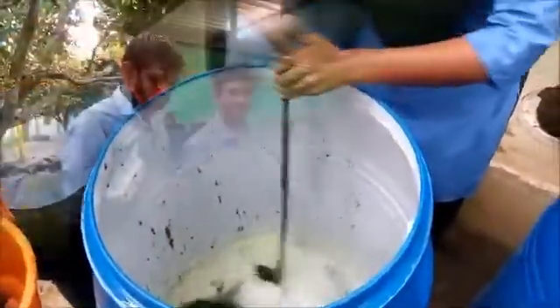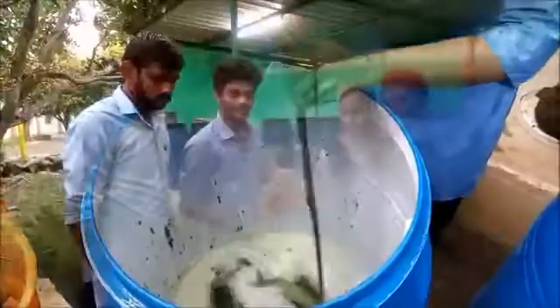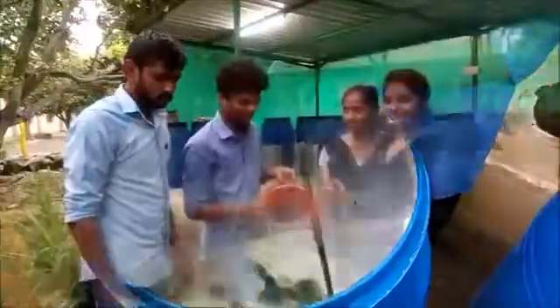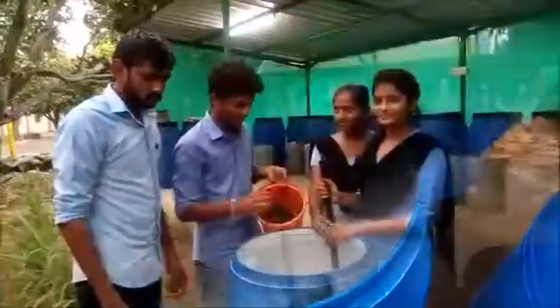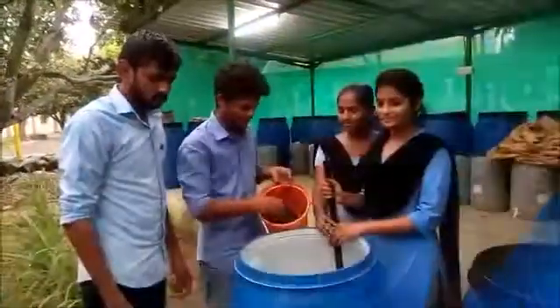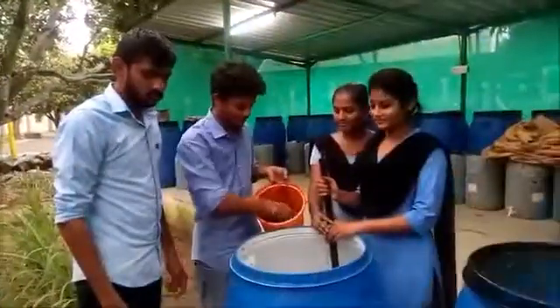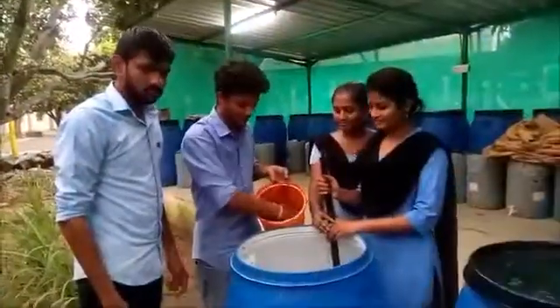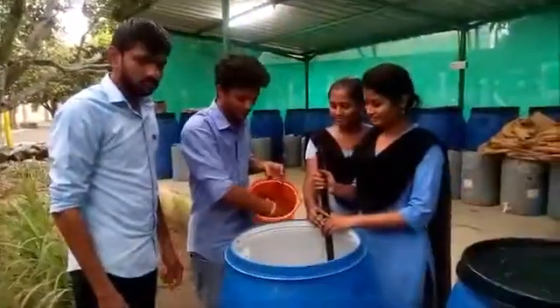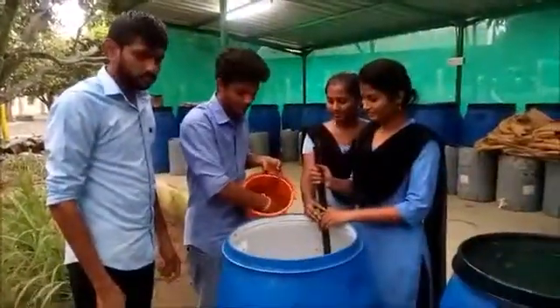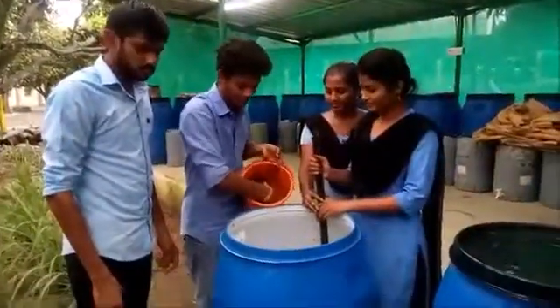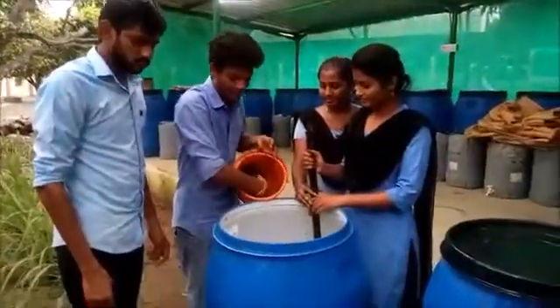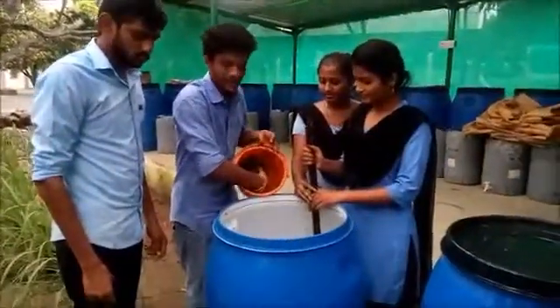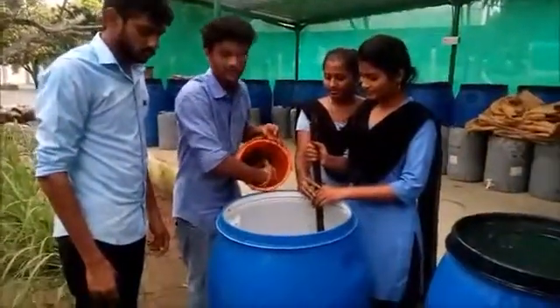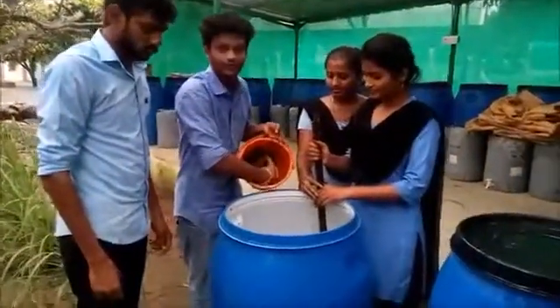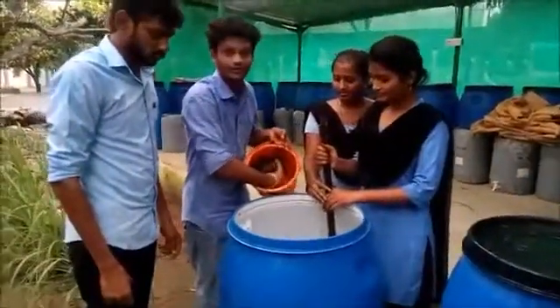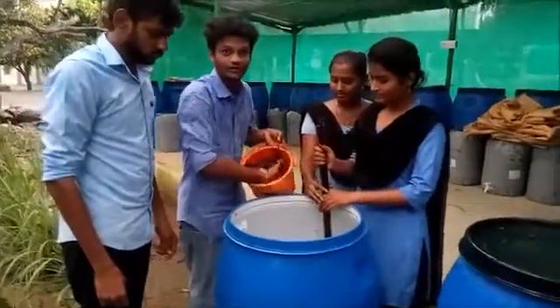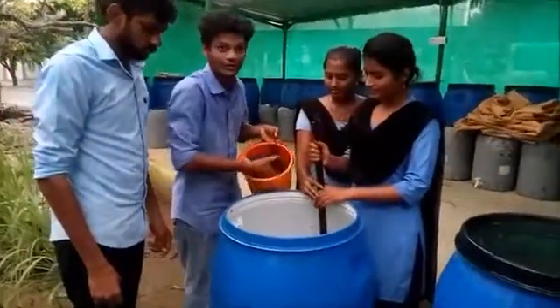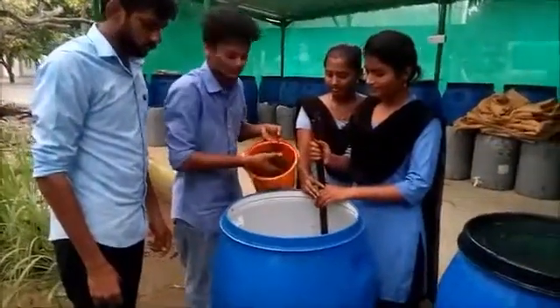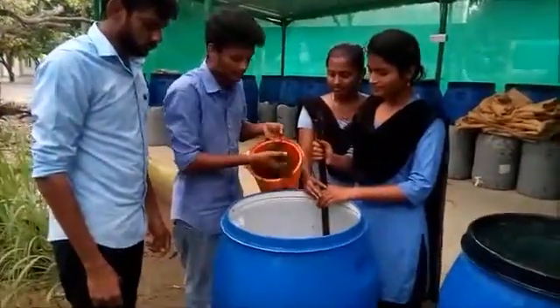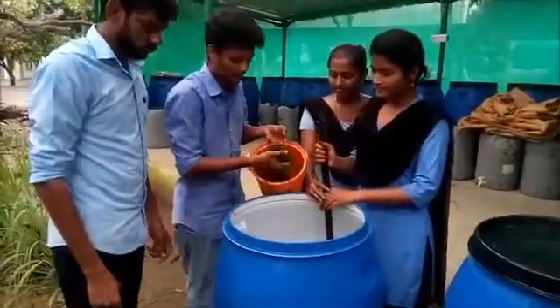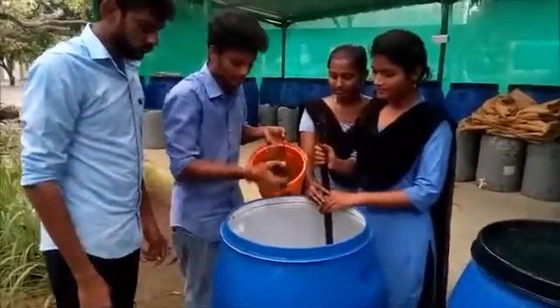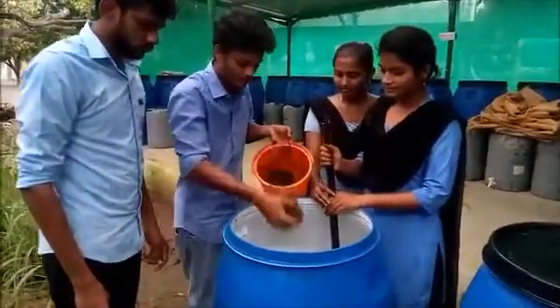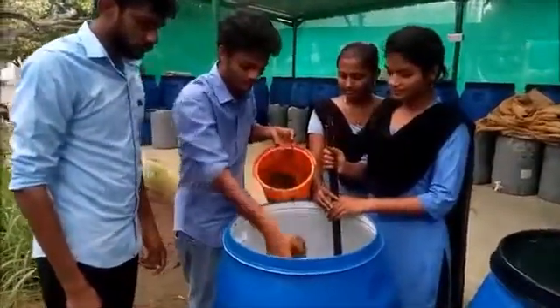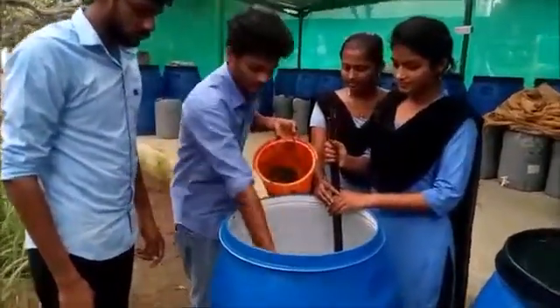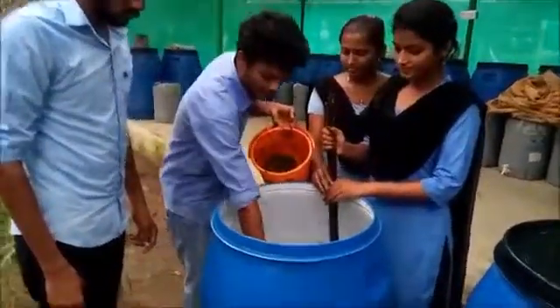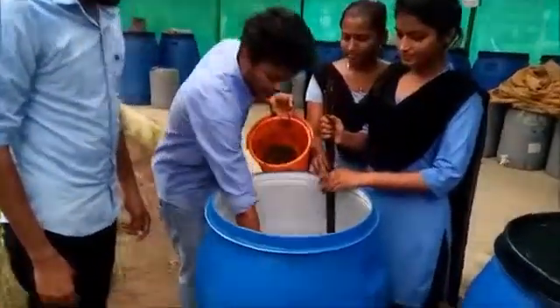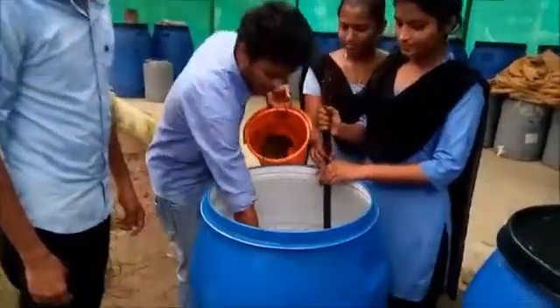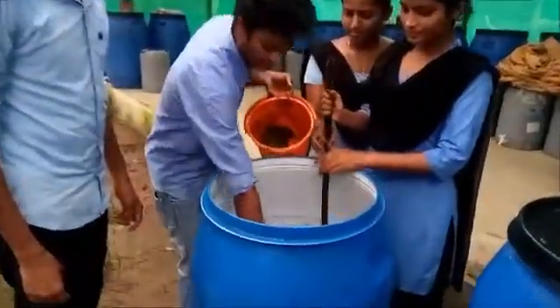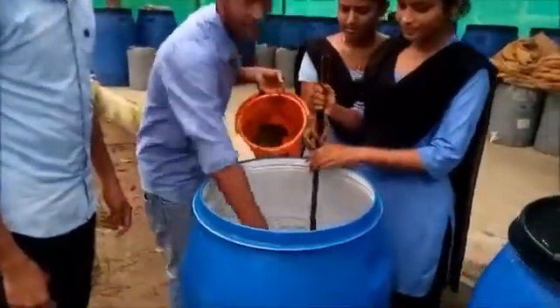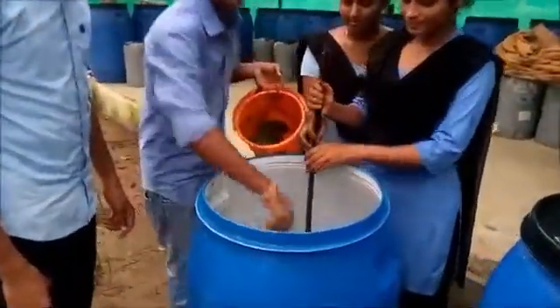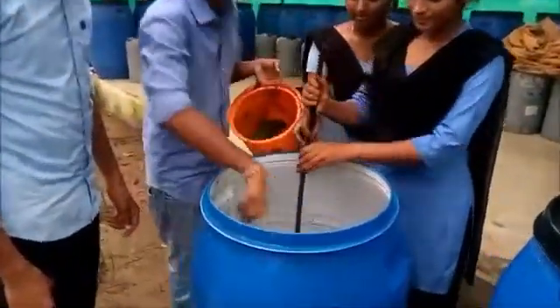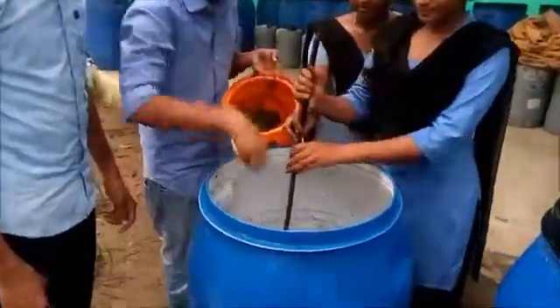After the addition of cow urine, add 400g desi cow dung and mix it thoroughly.